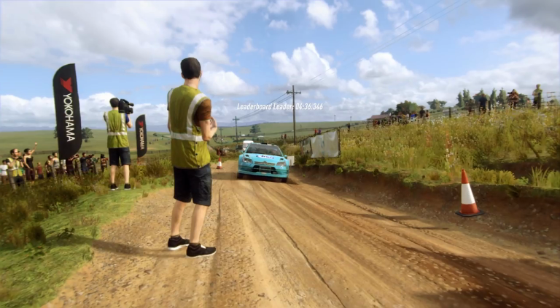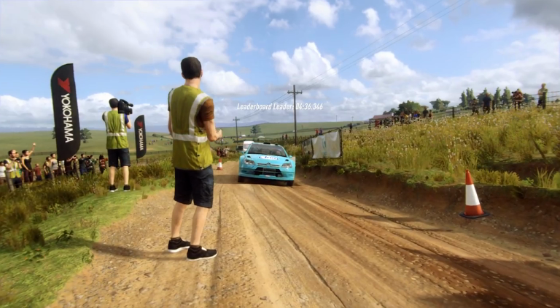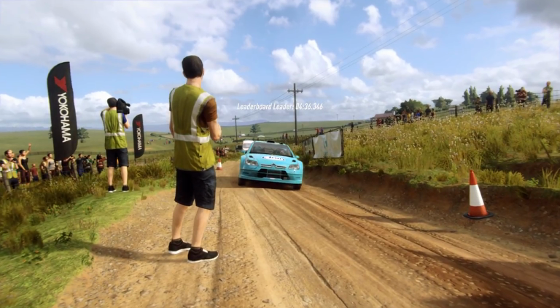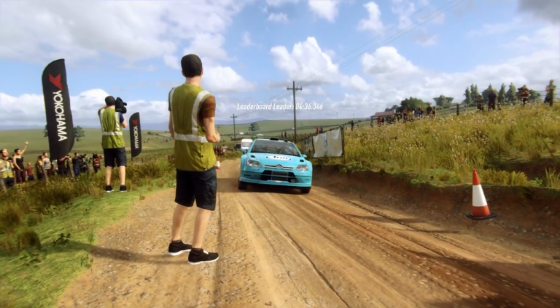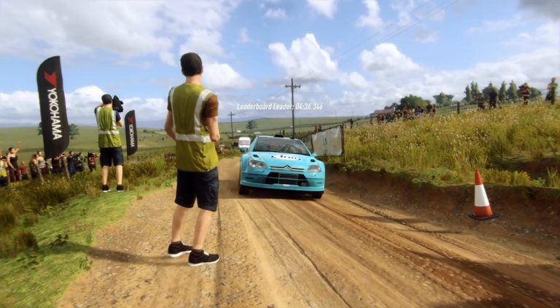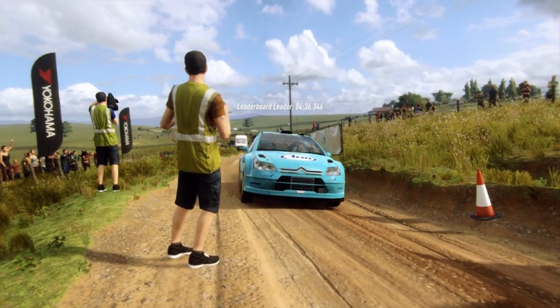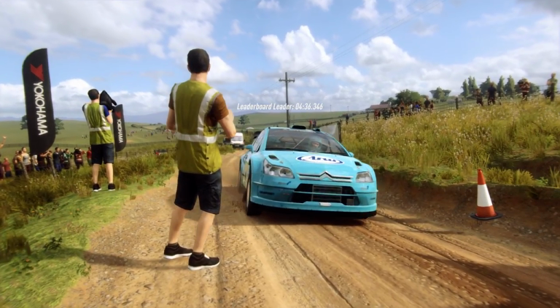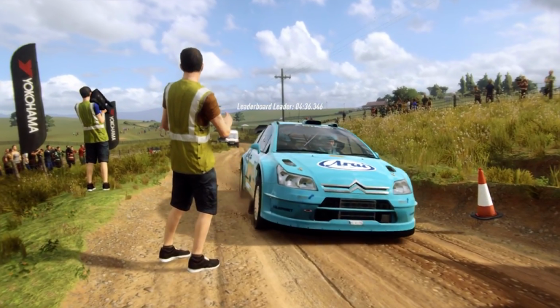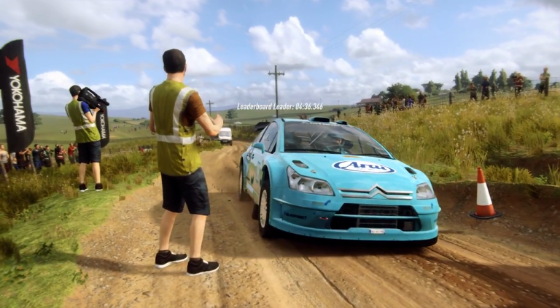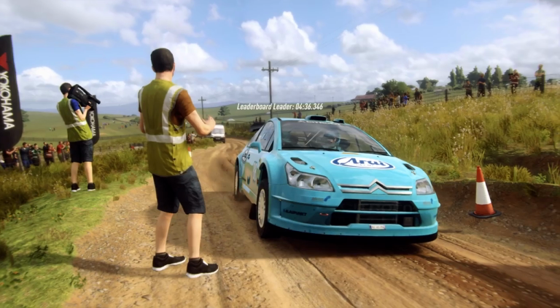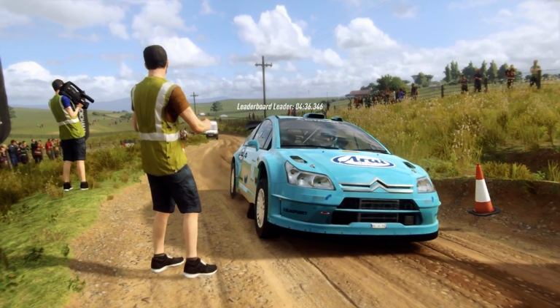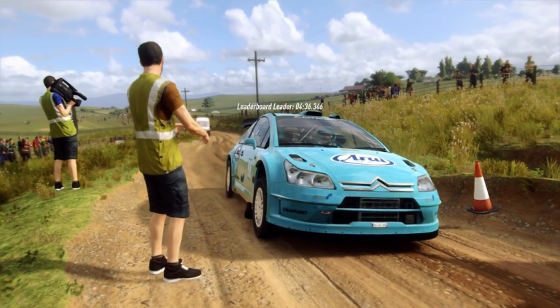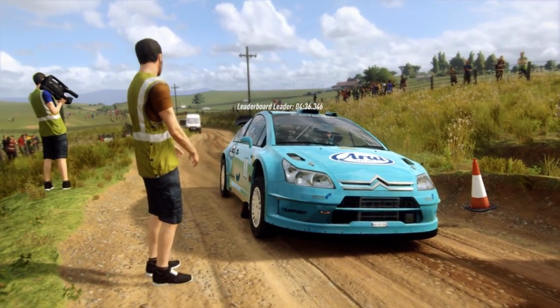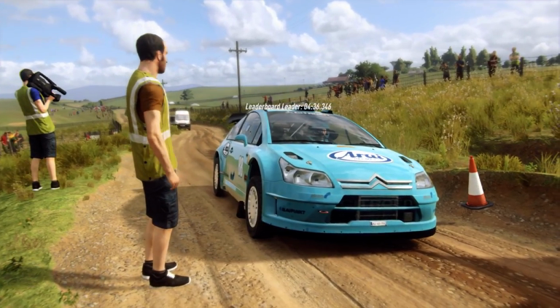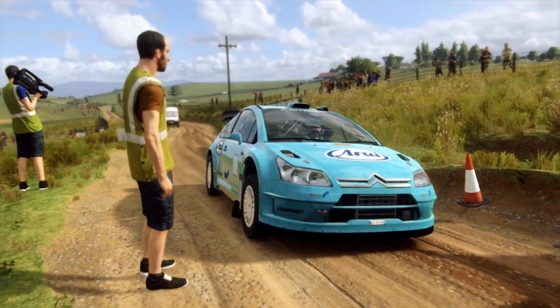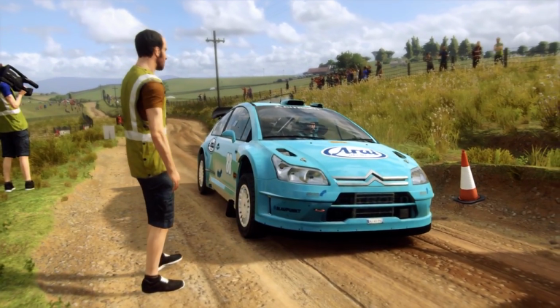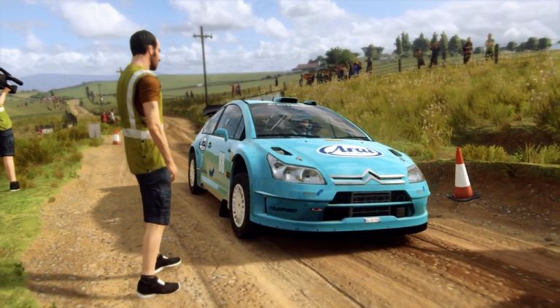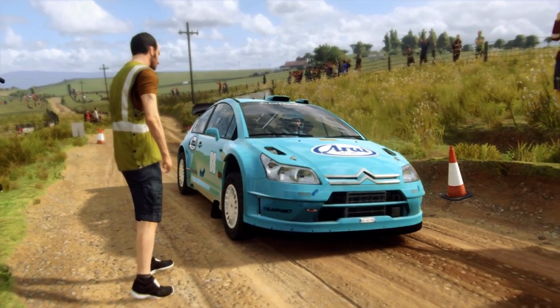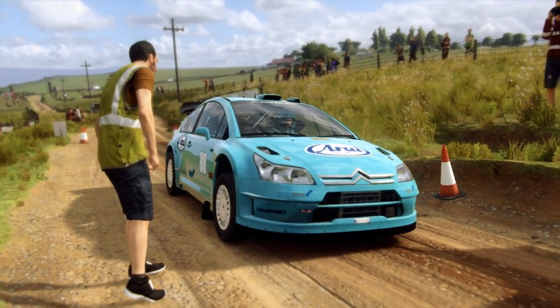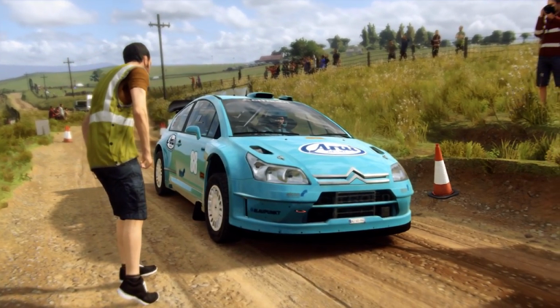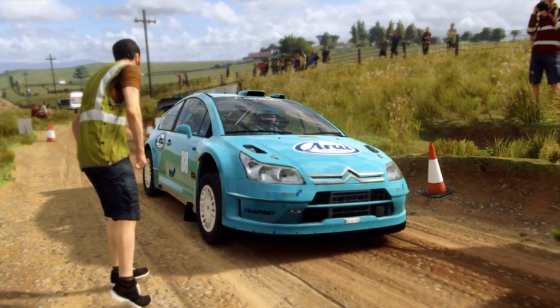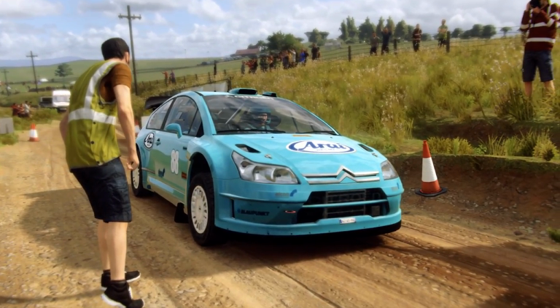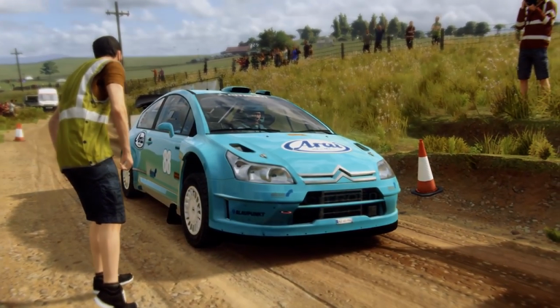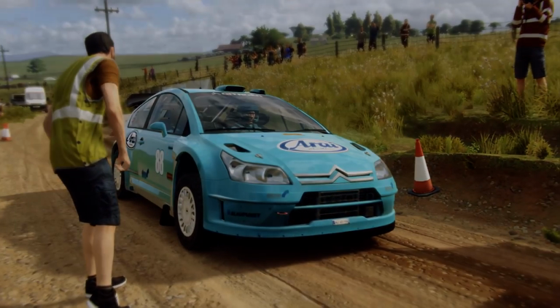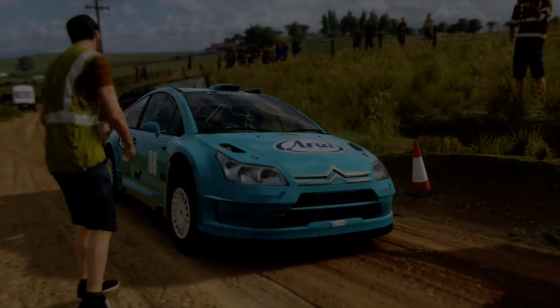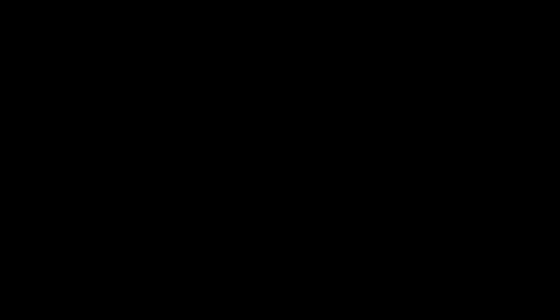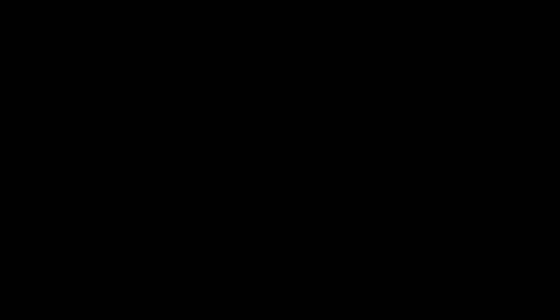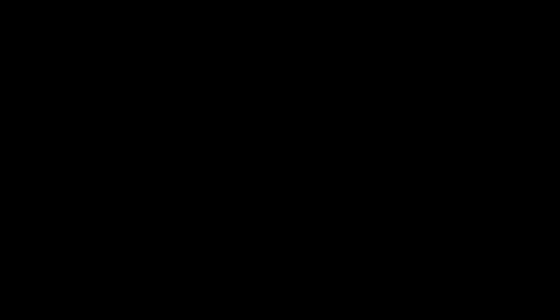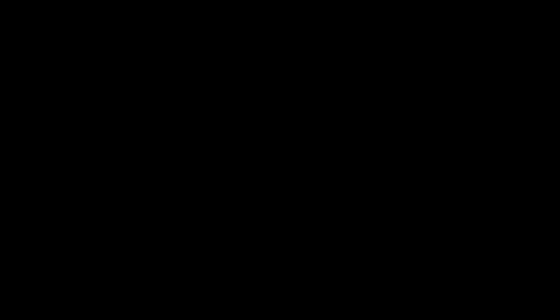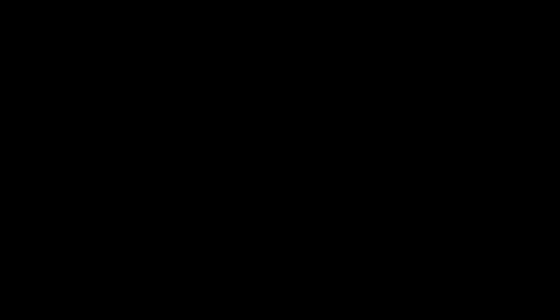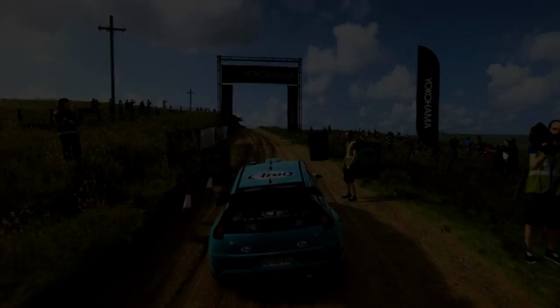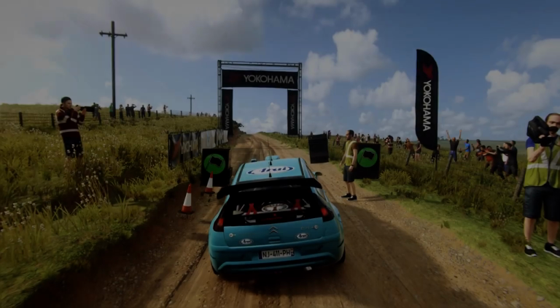Starts 1.20, 6 left, extra long, tightens over crest, jump into 4 right. Good luck.